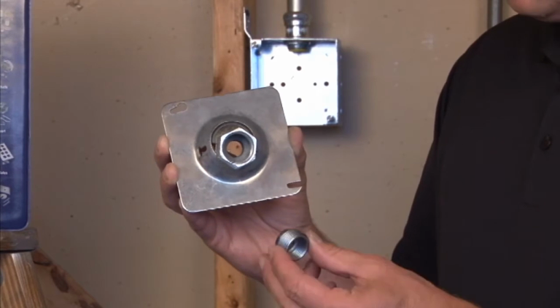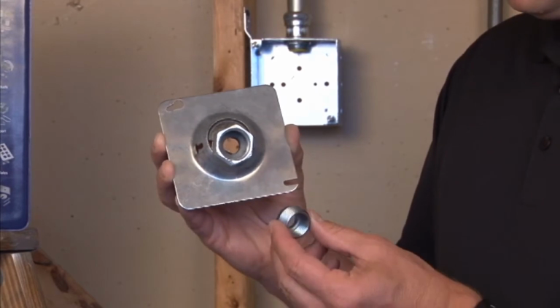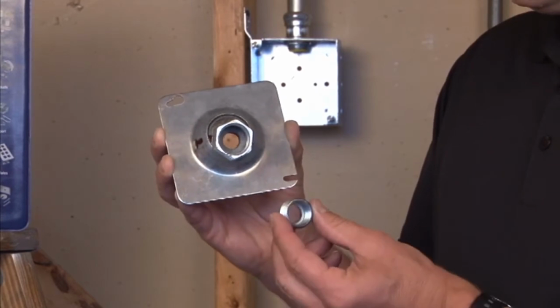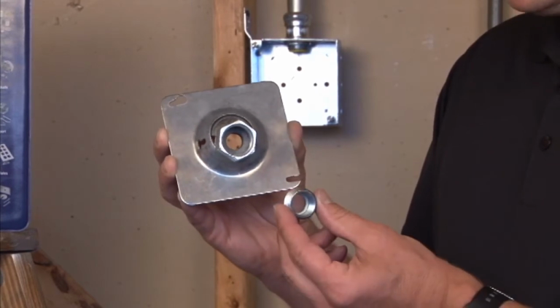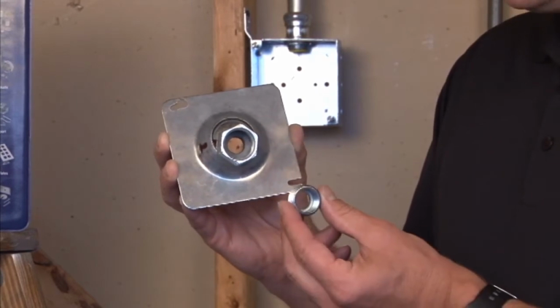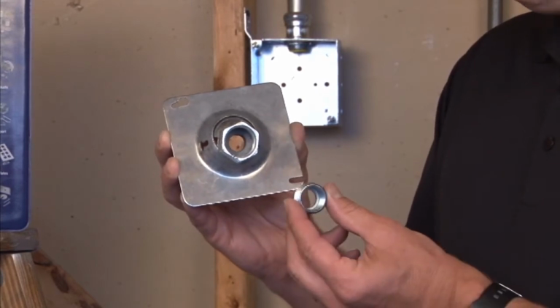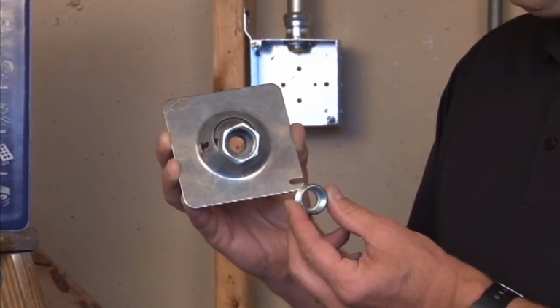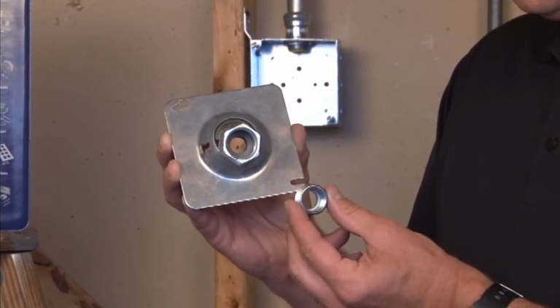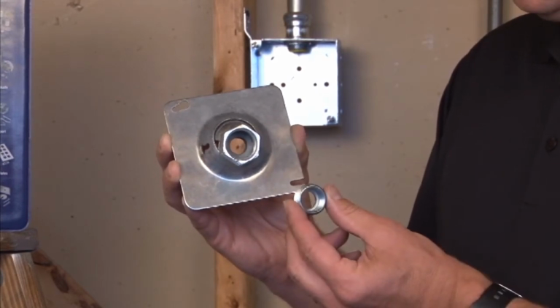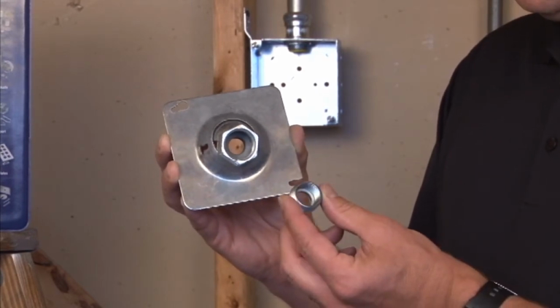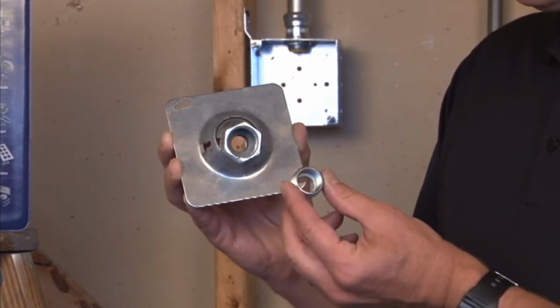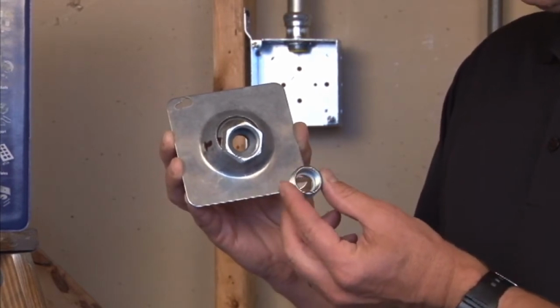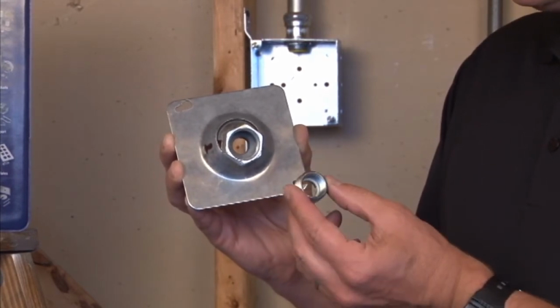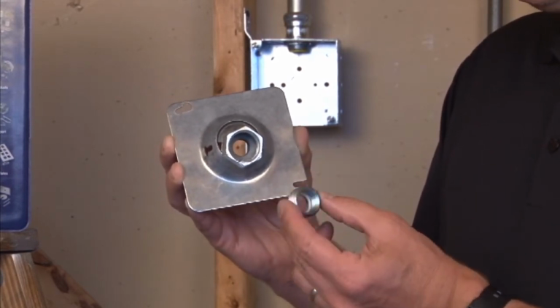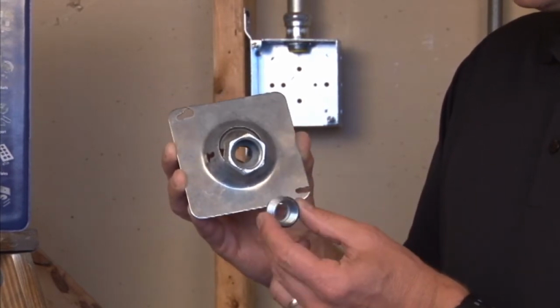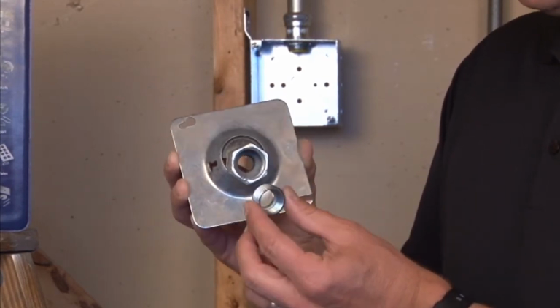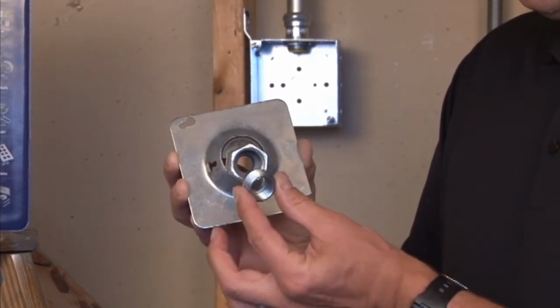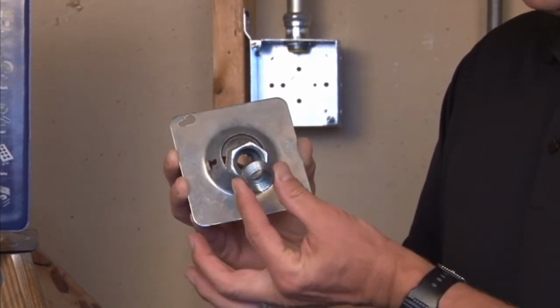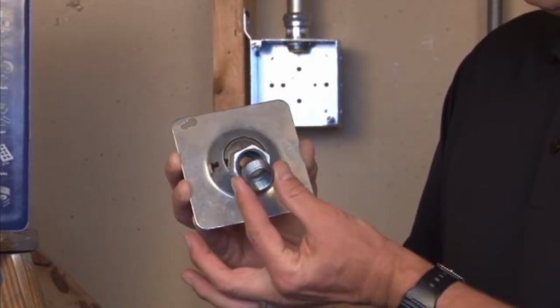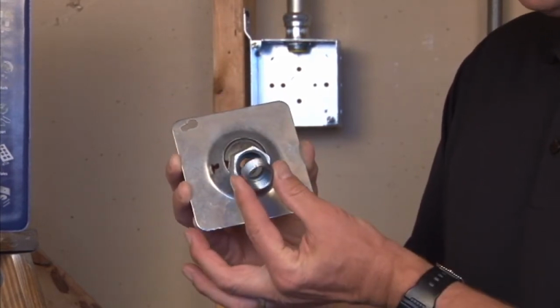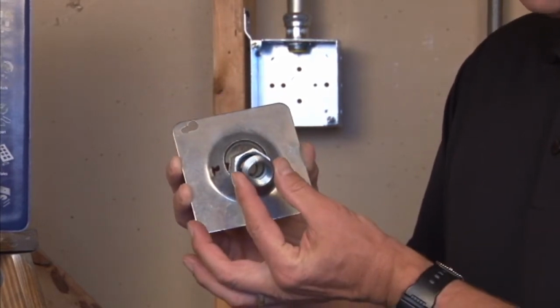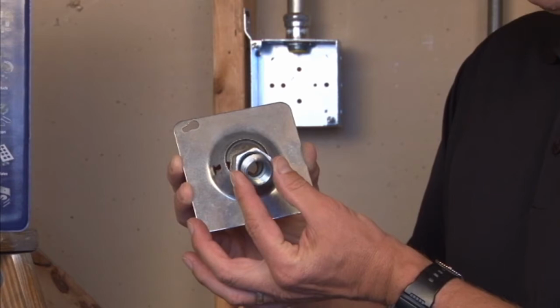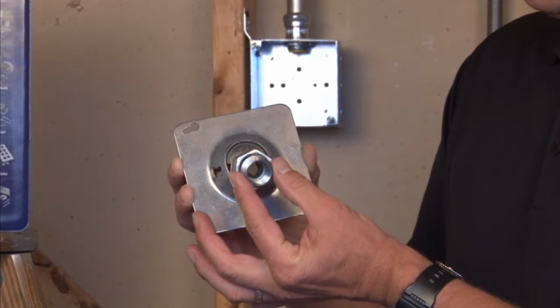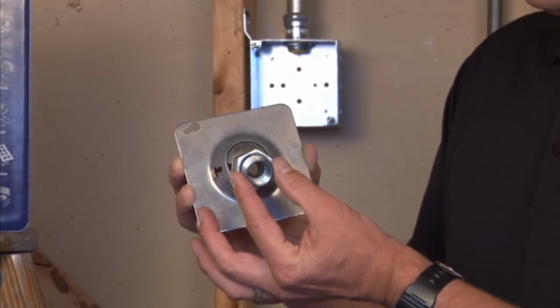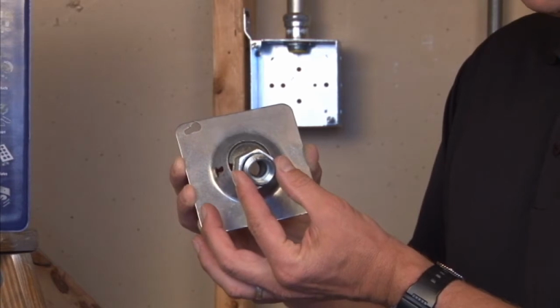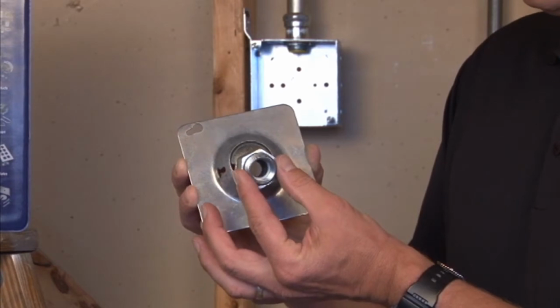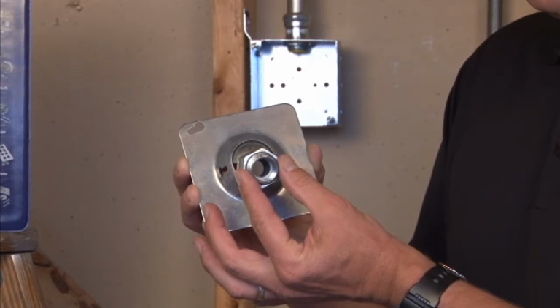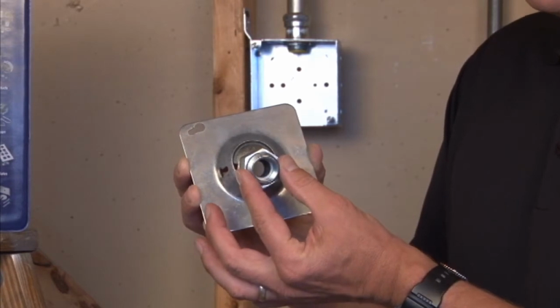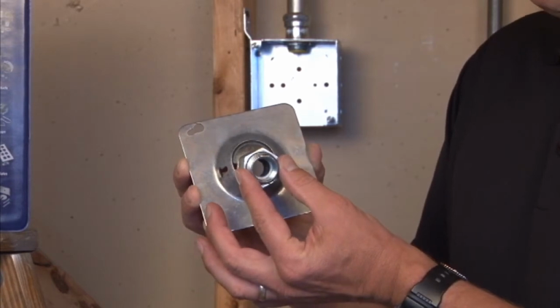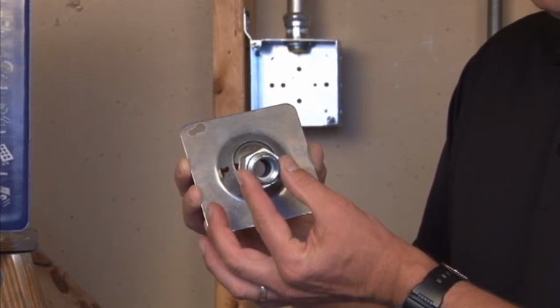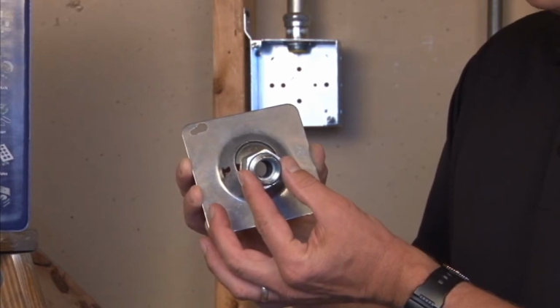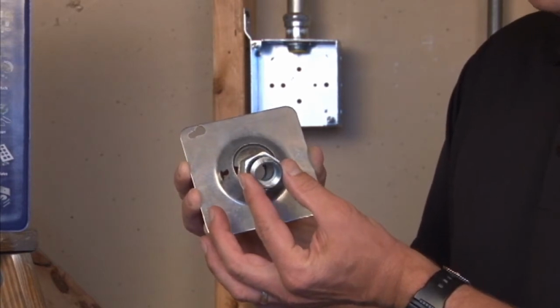Part number SC50 comes with a reducing bushing that can reduce that three-quarter inch hub down for a half inch pipe.